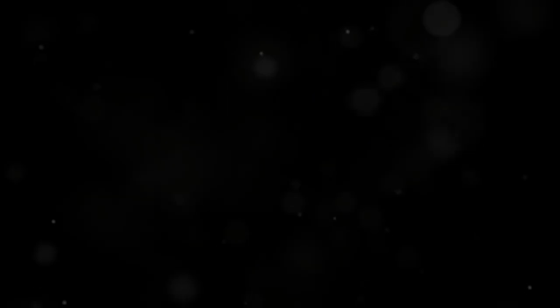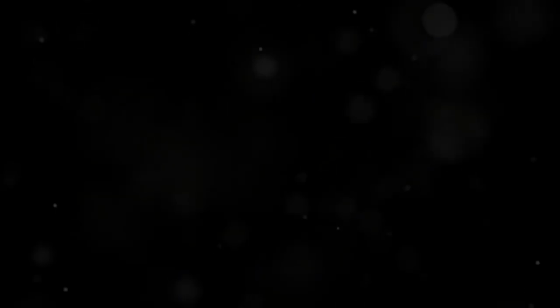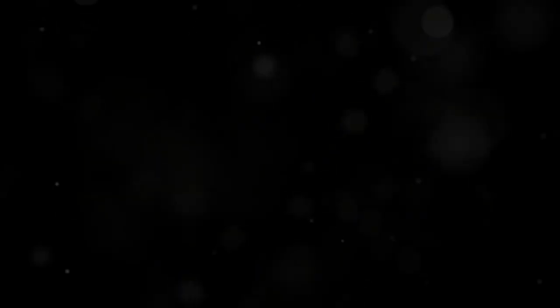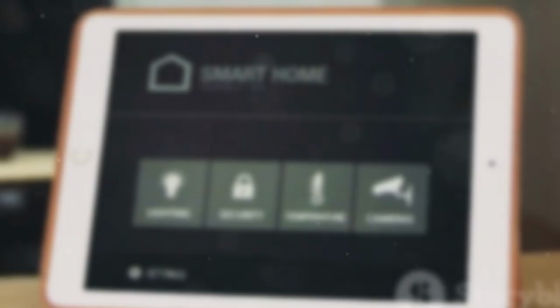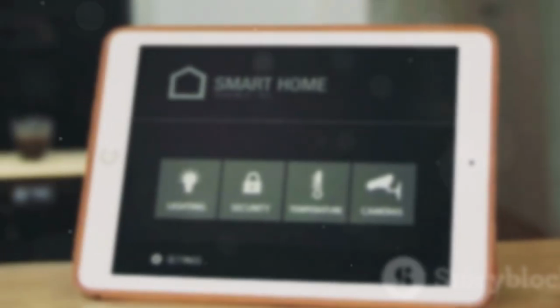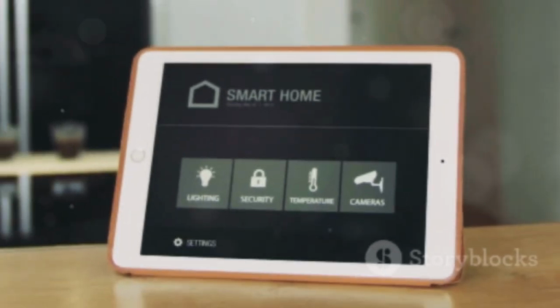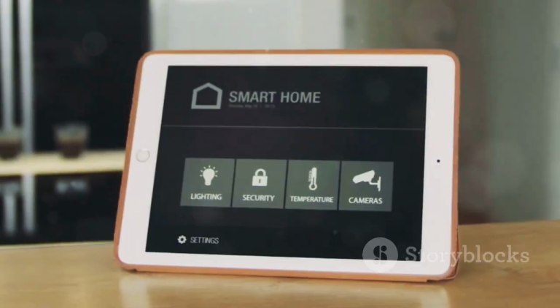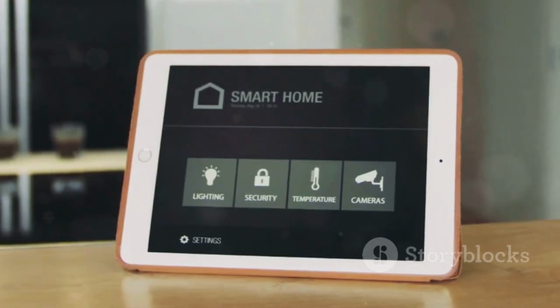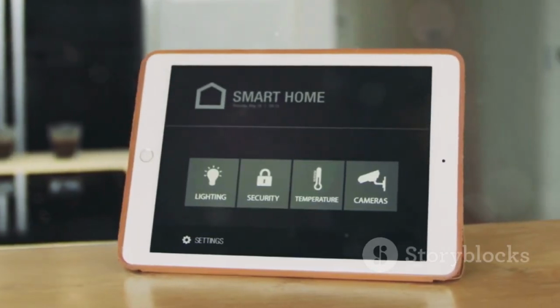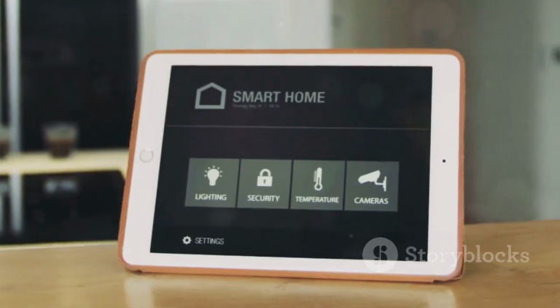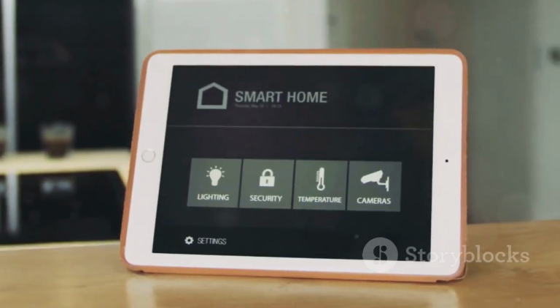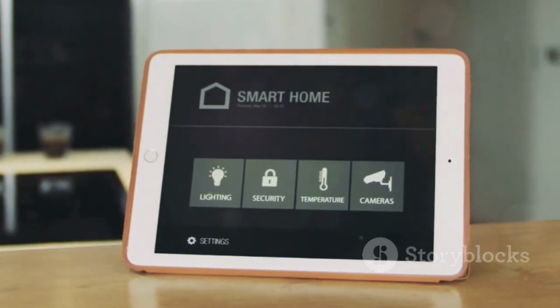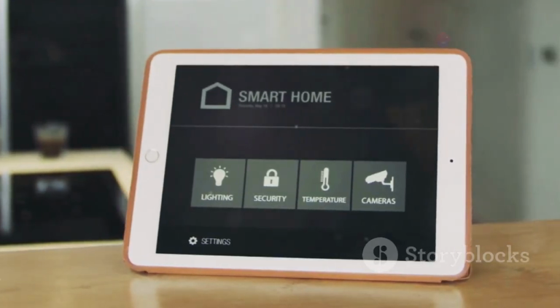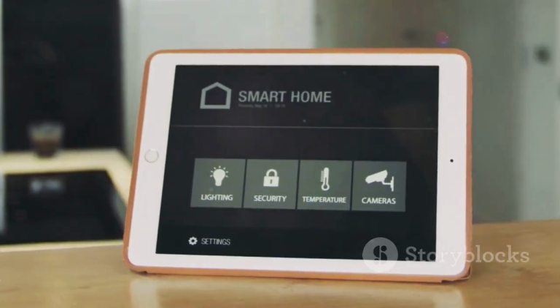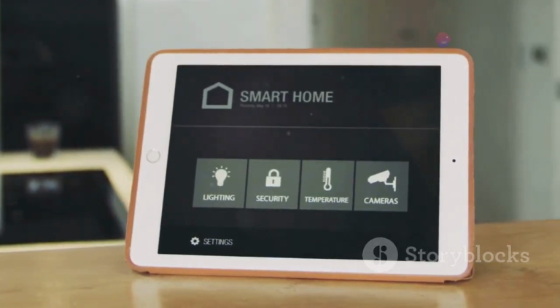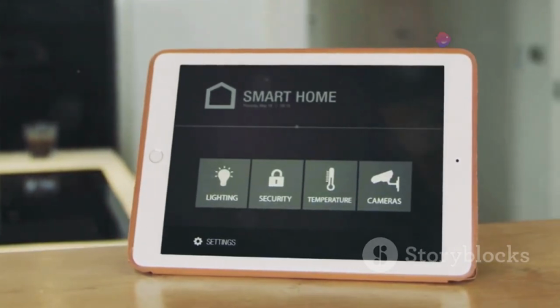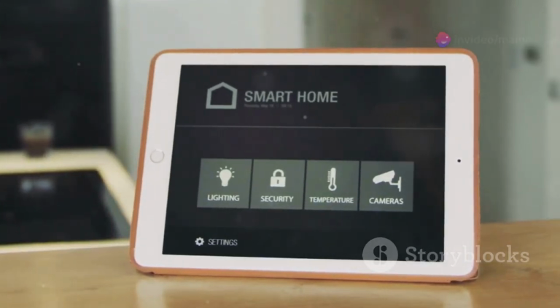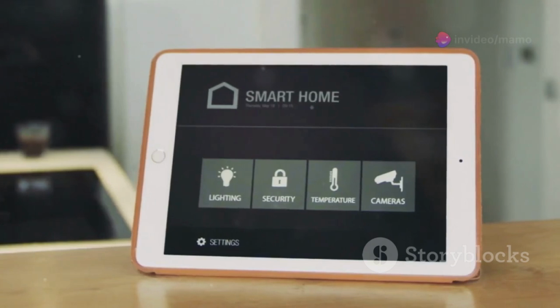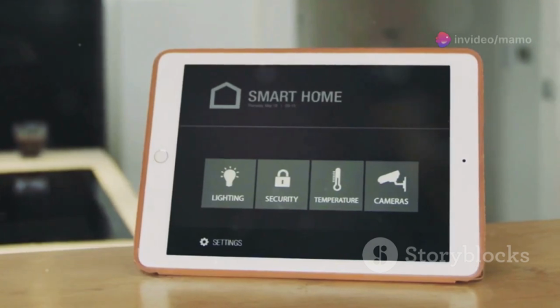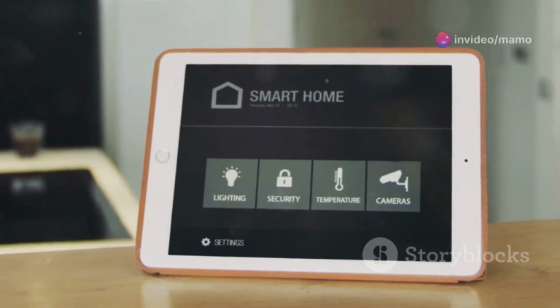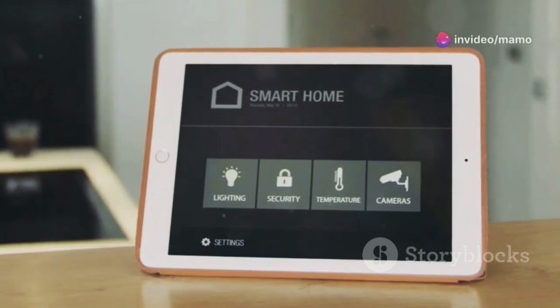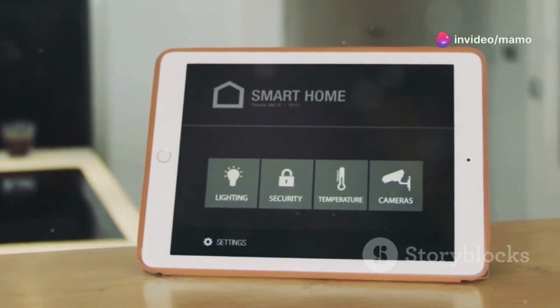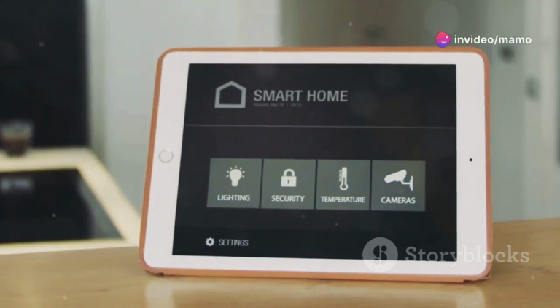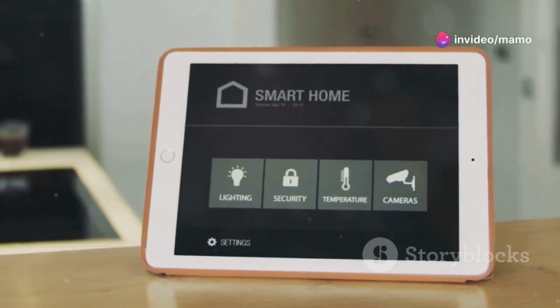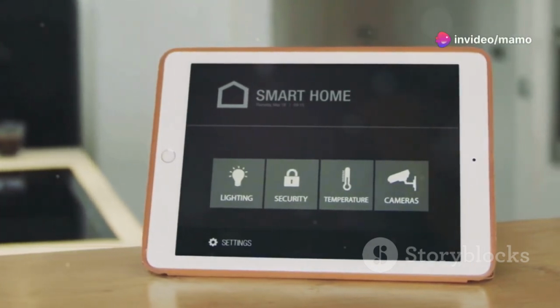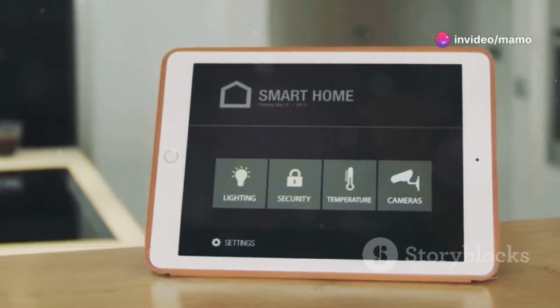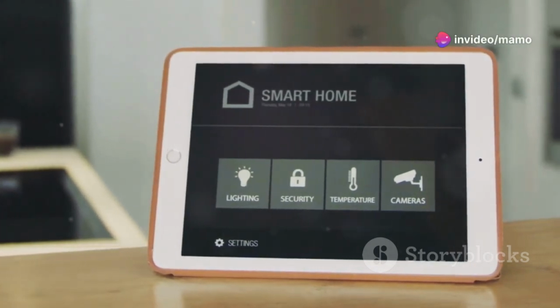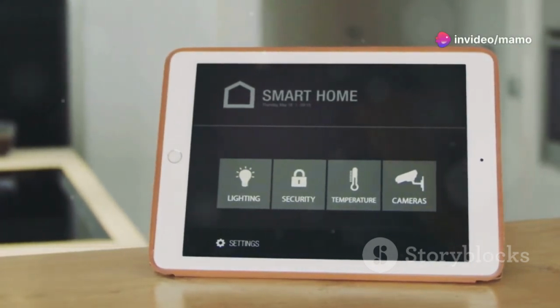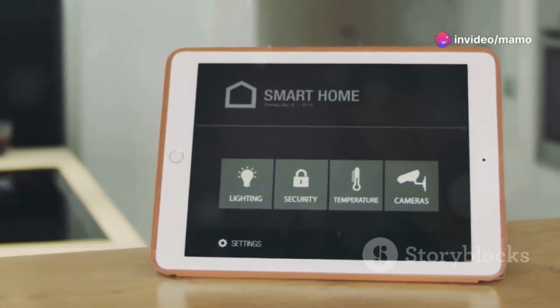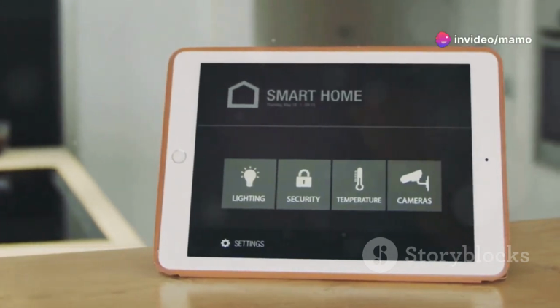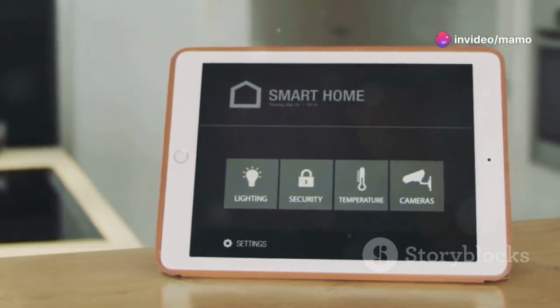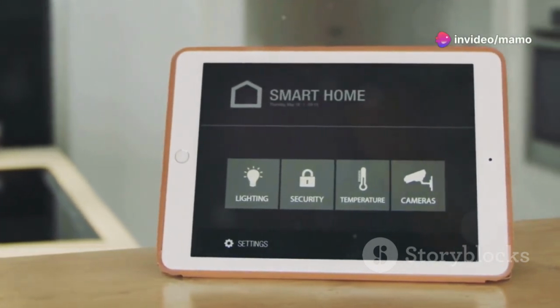Manage your smart home devices with just your voice or a tap — from adjusting thermostats to controlling lights and locks.